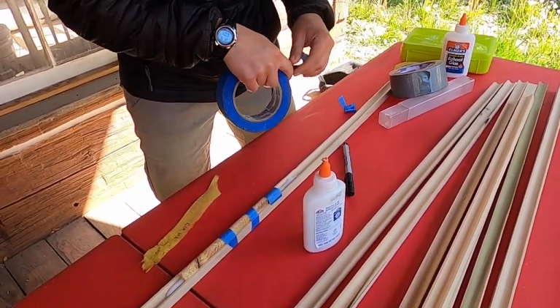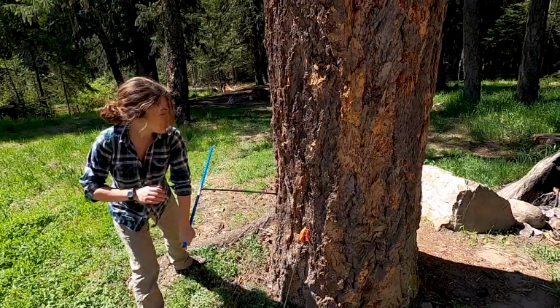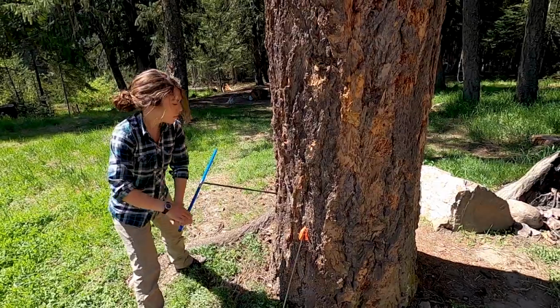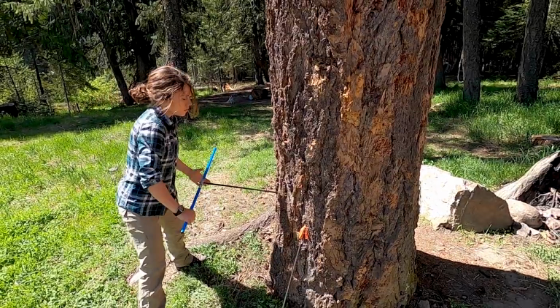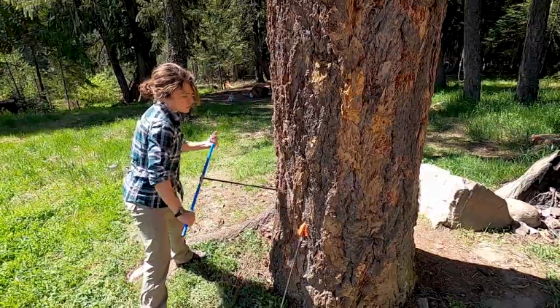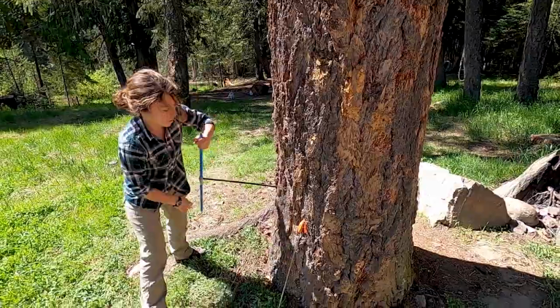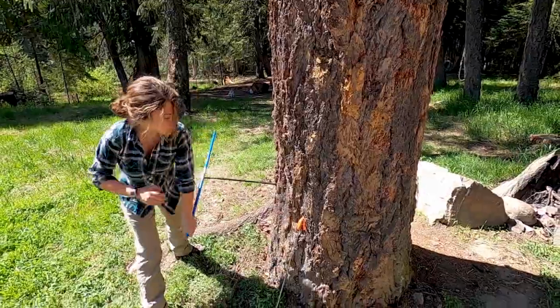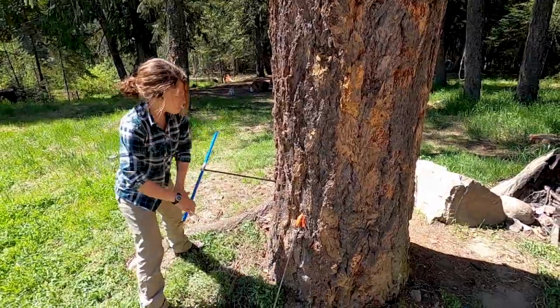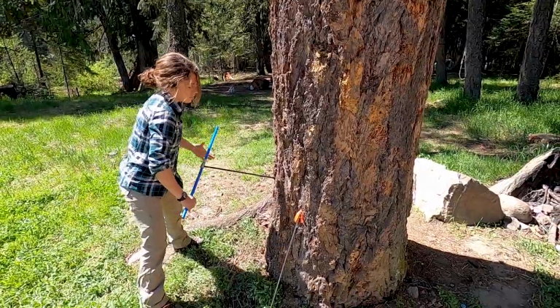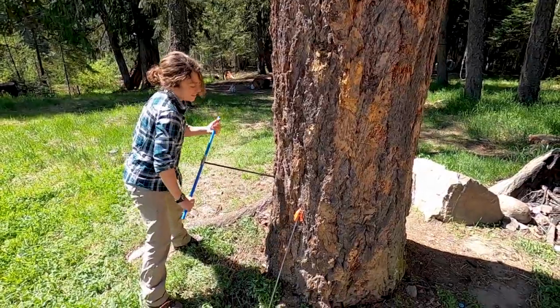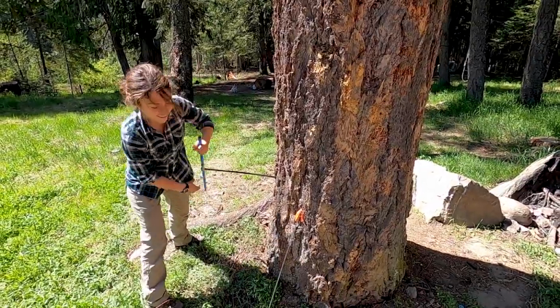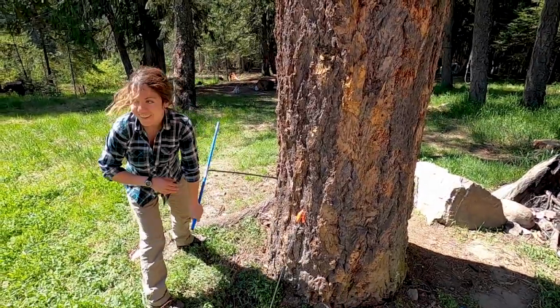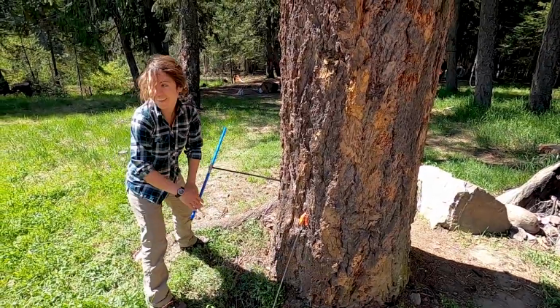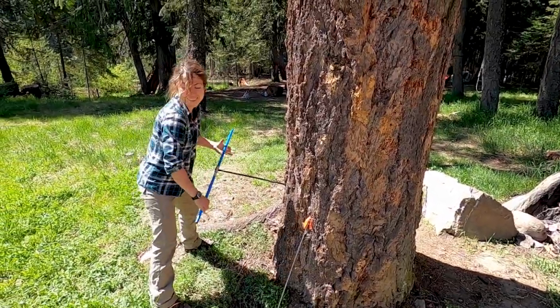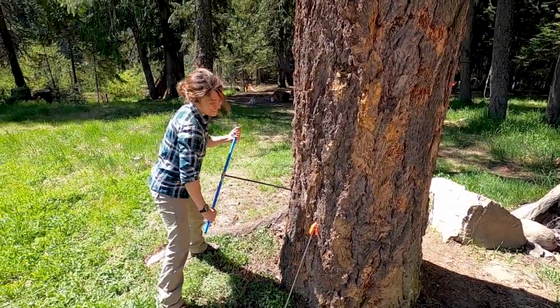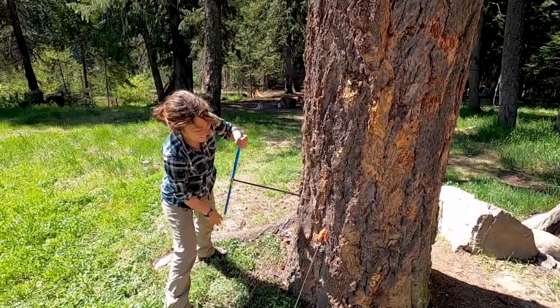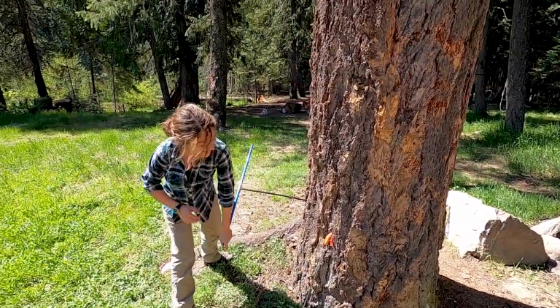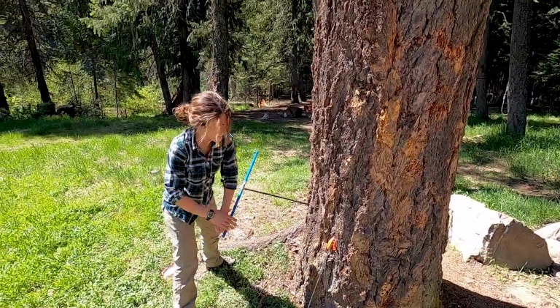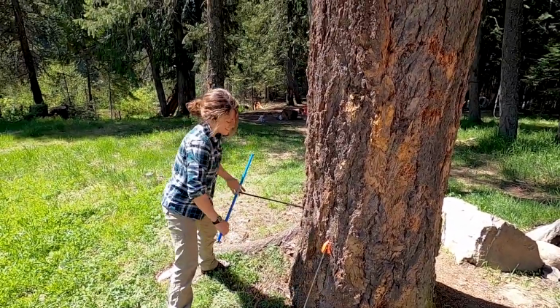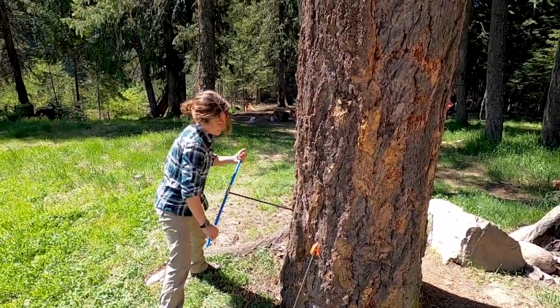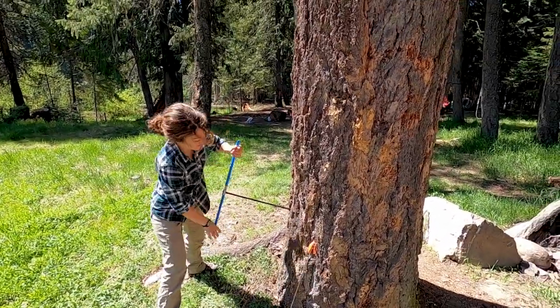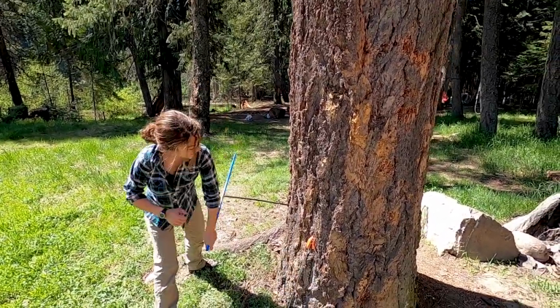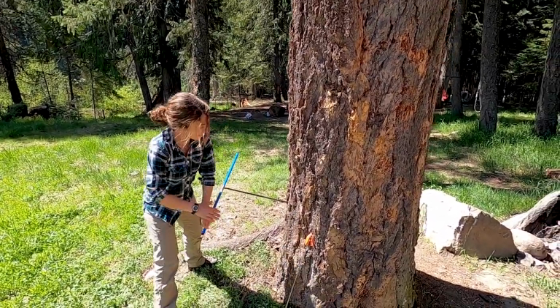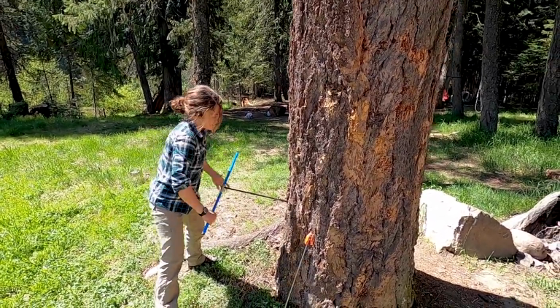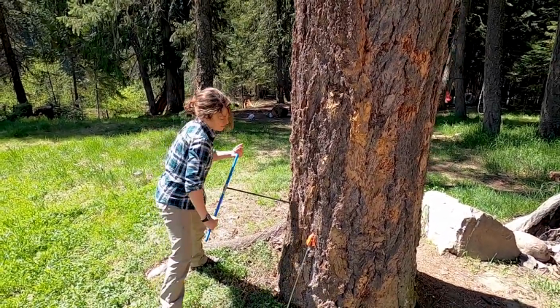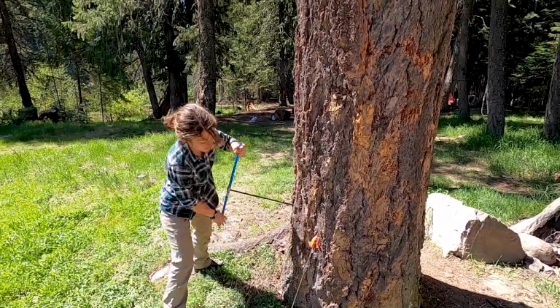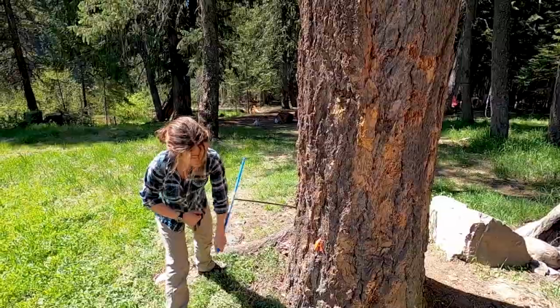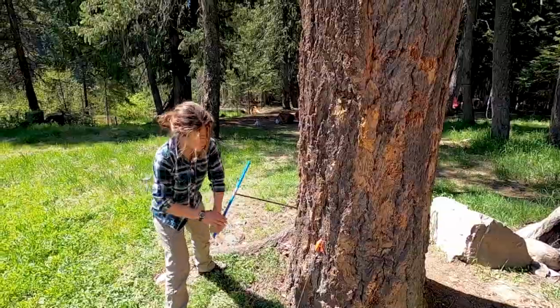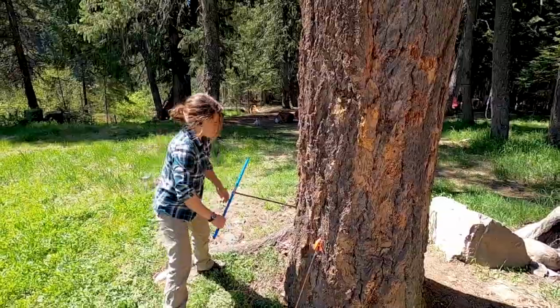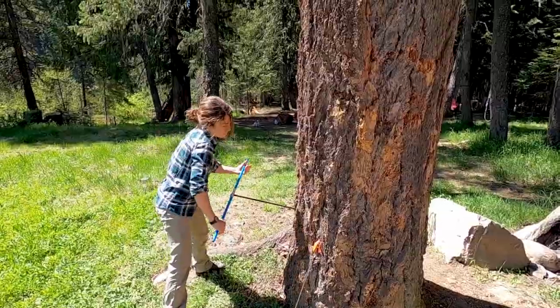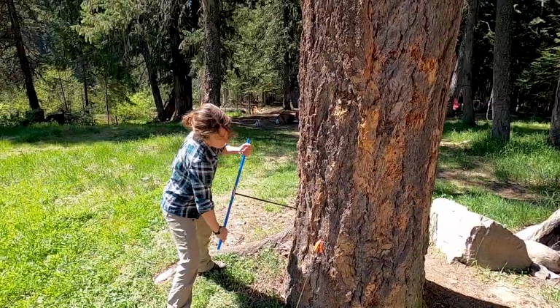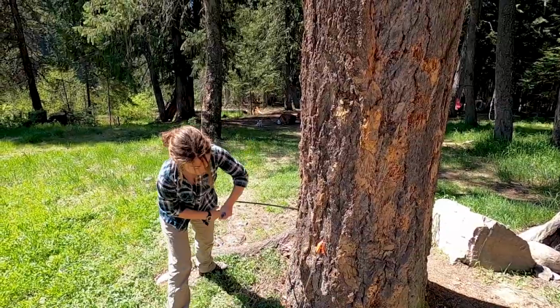We also took a few core samples from actual living trees that are around the area to date them against the cabins.